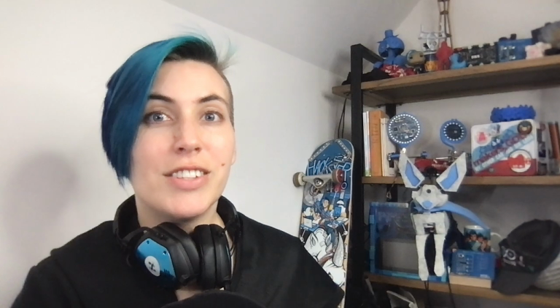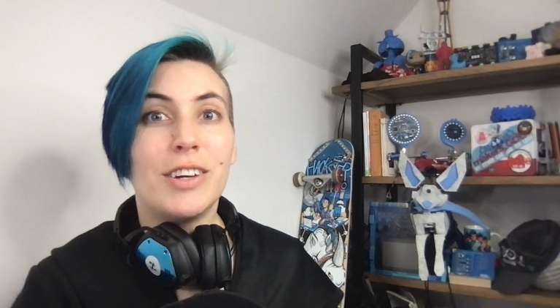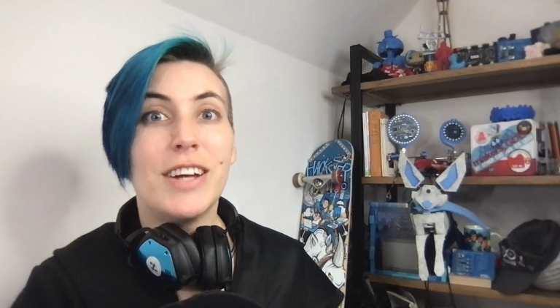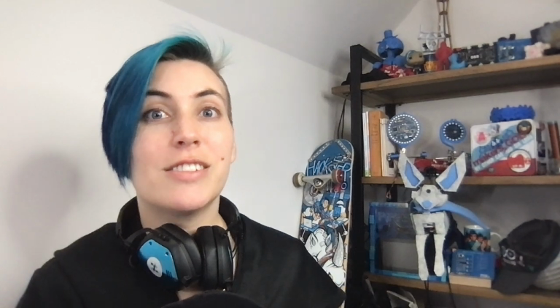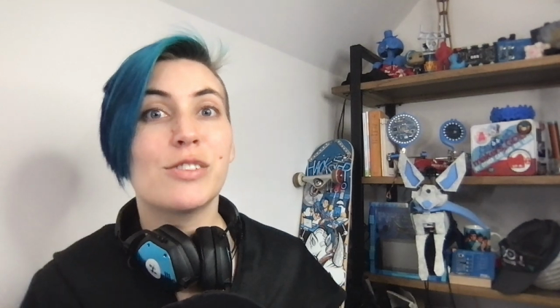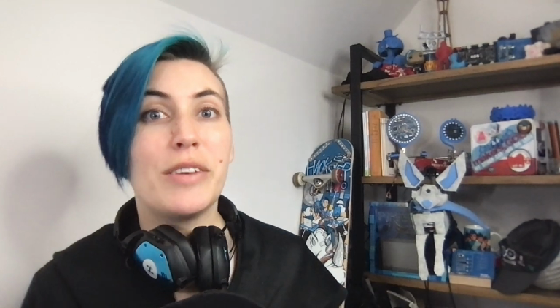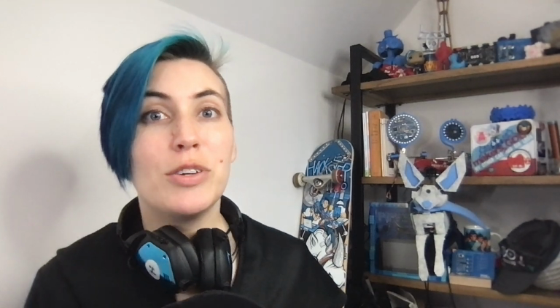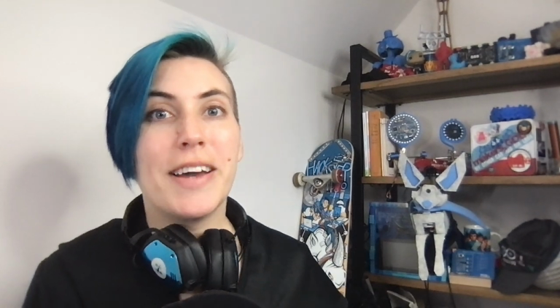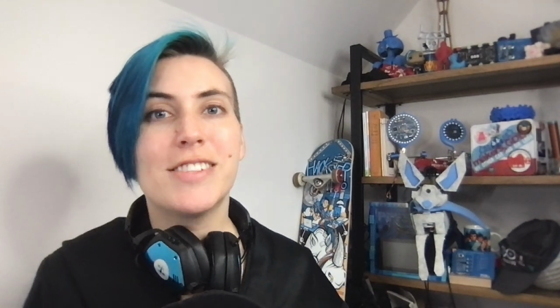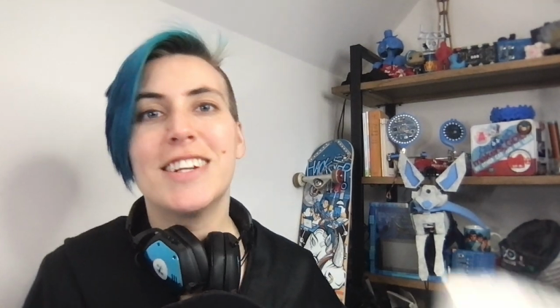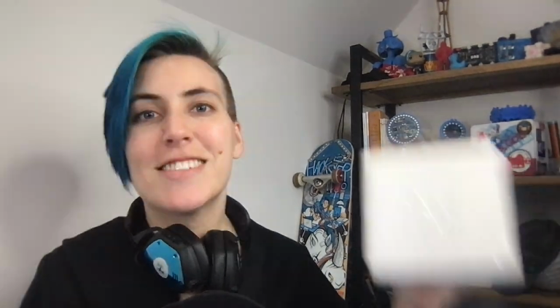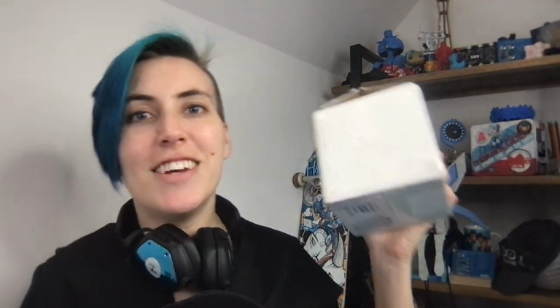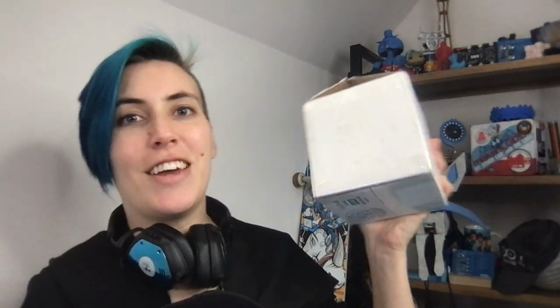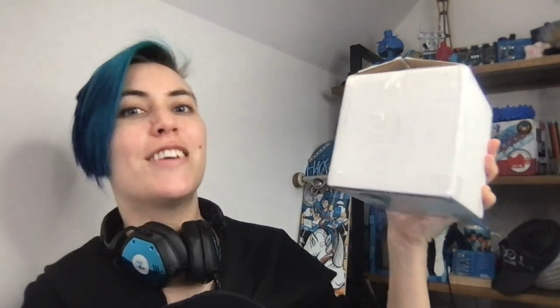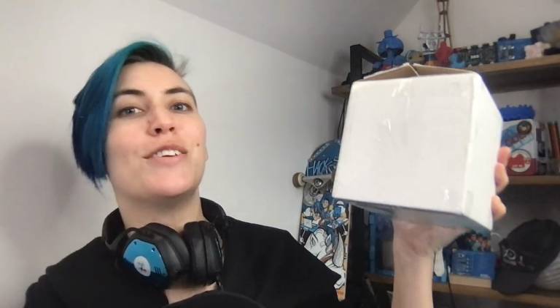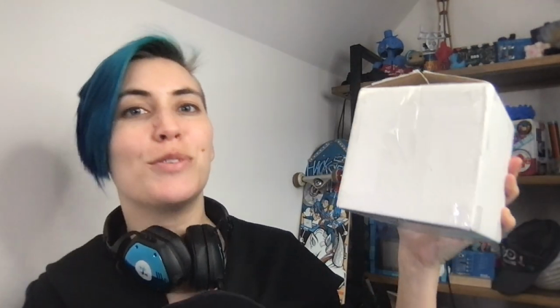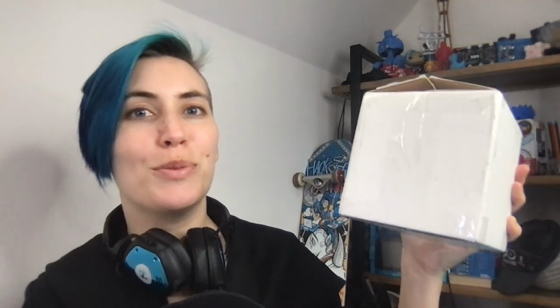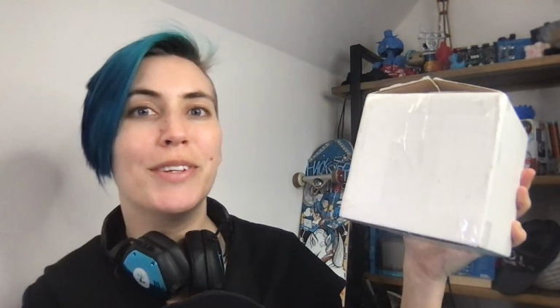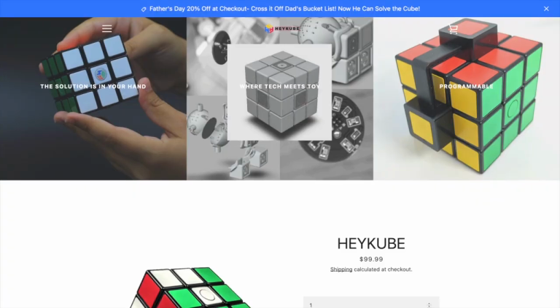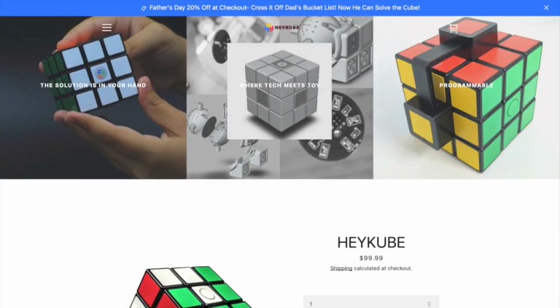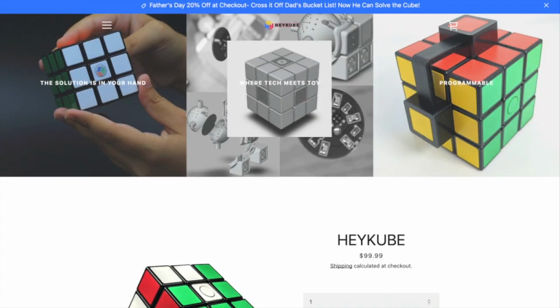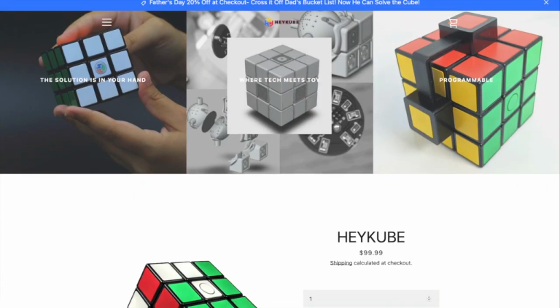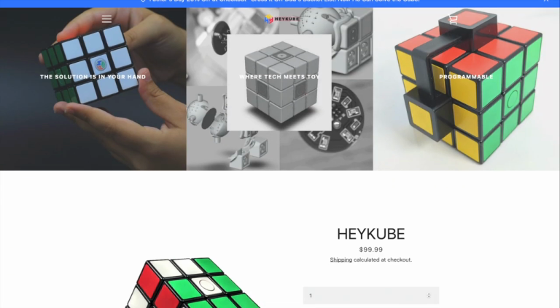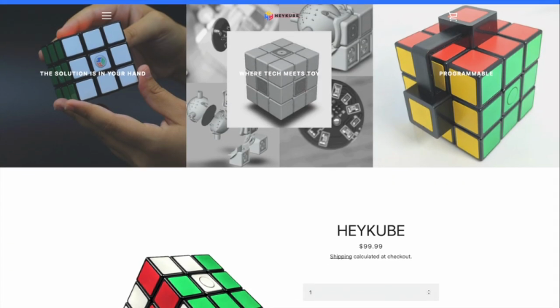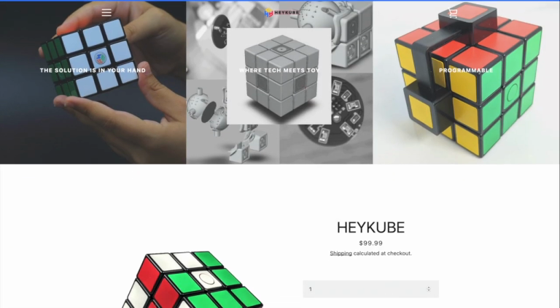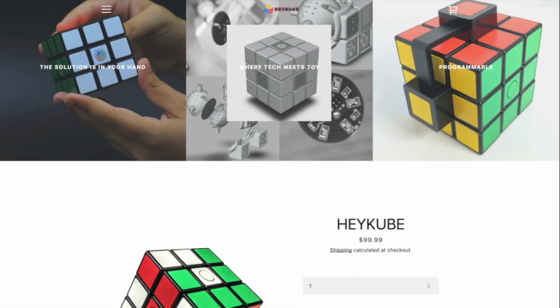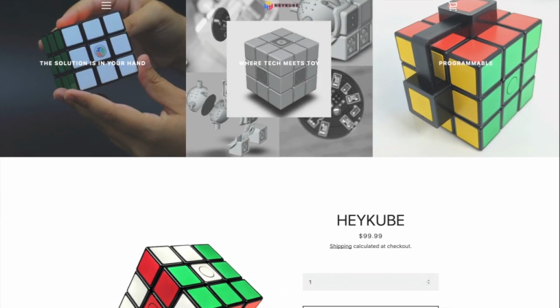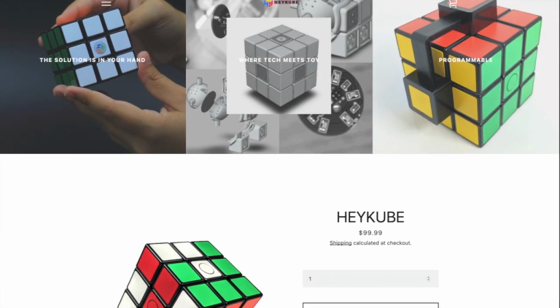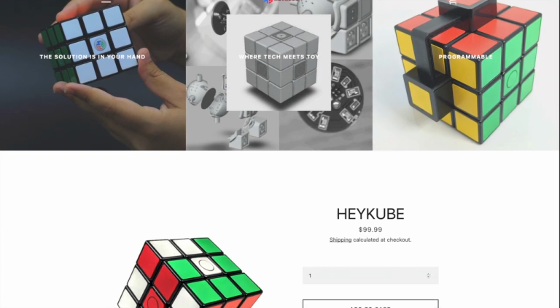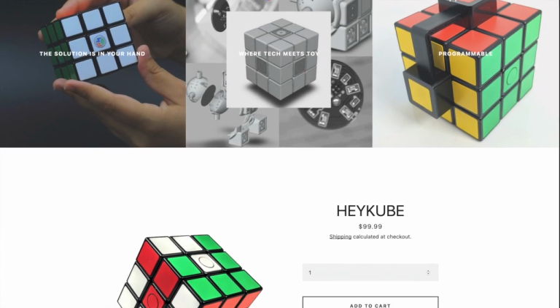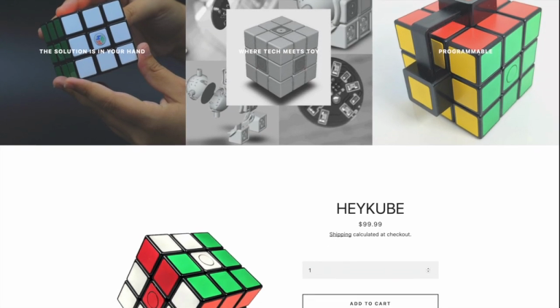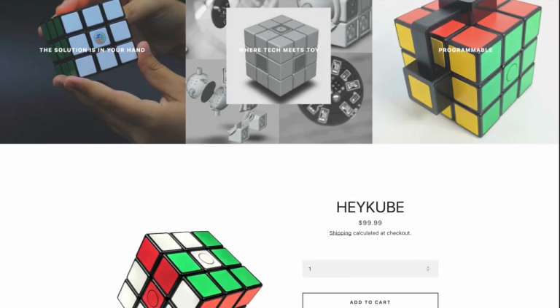Check it out, Hacksters! We have a new package, and it is the HeyCube! It's a smart, solvable cube. Let's take a look.